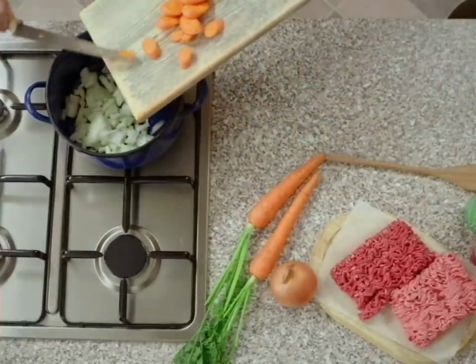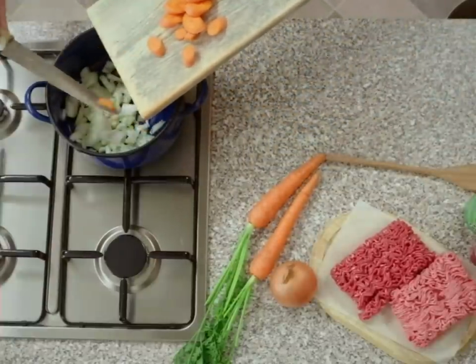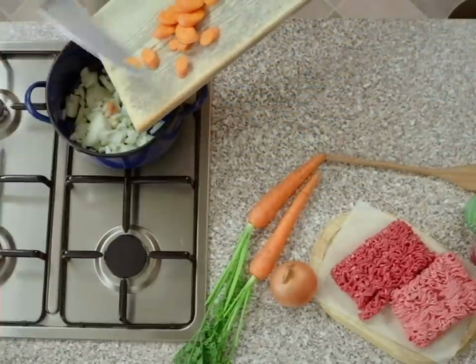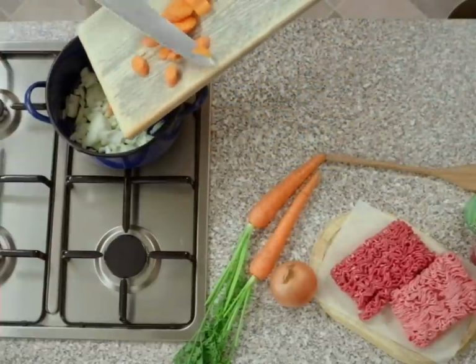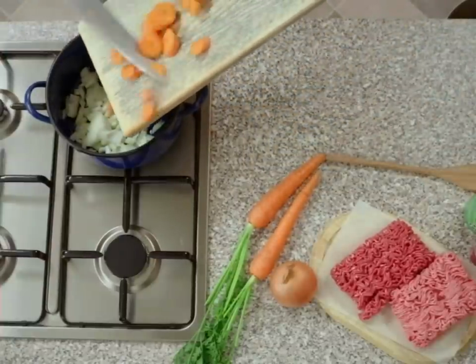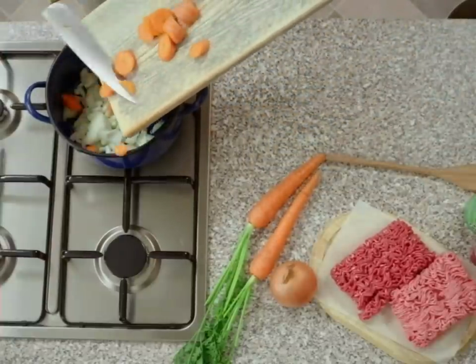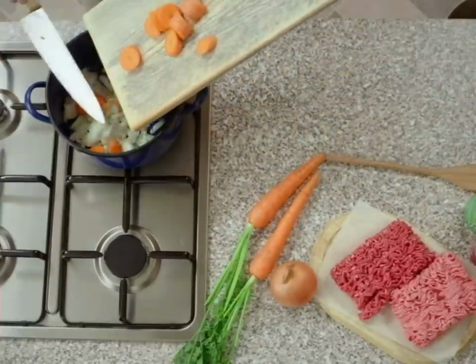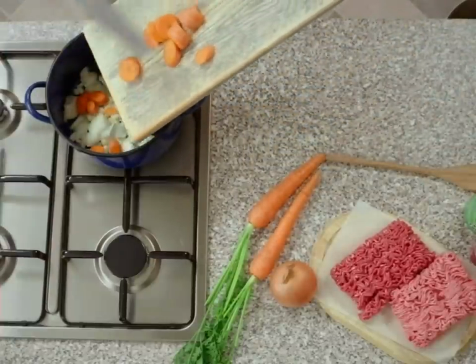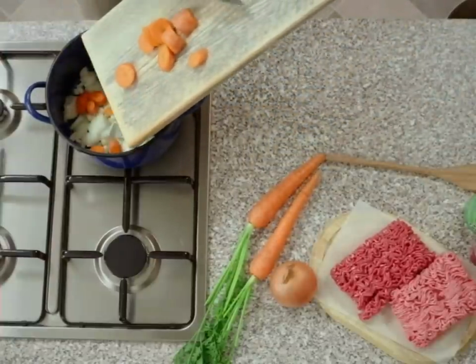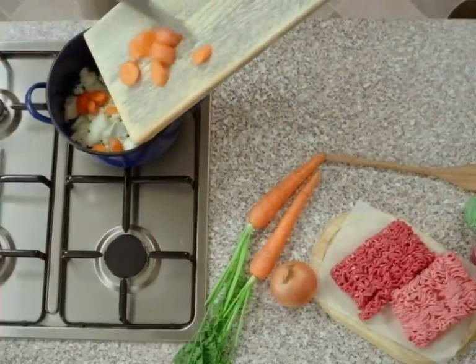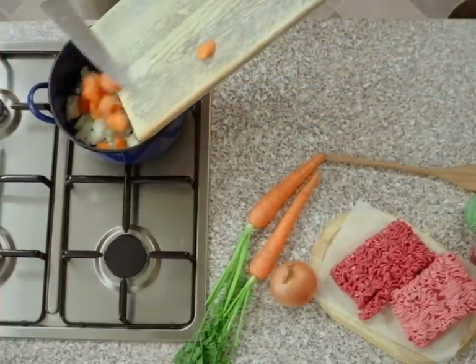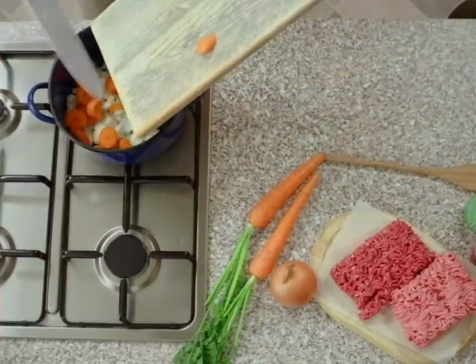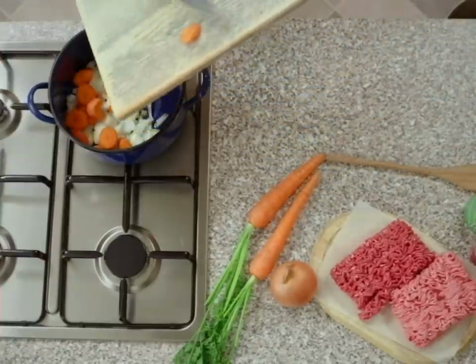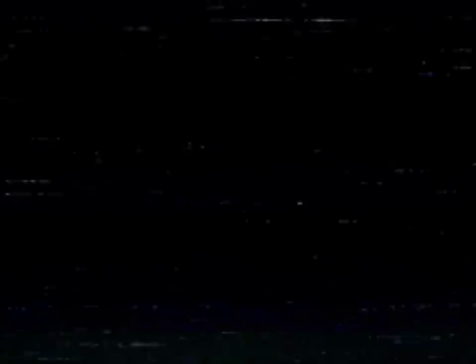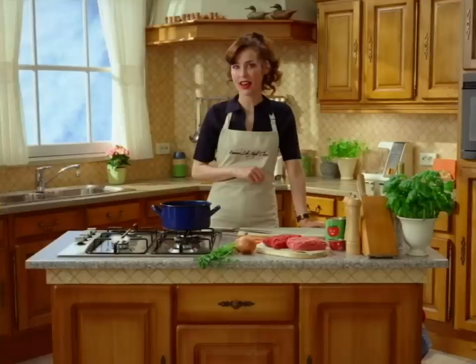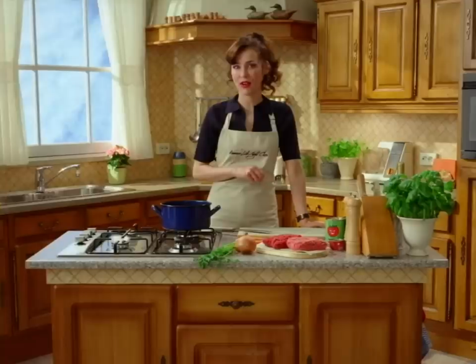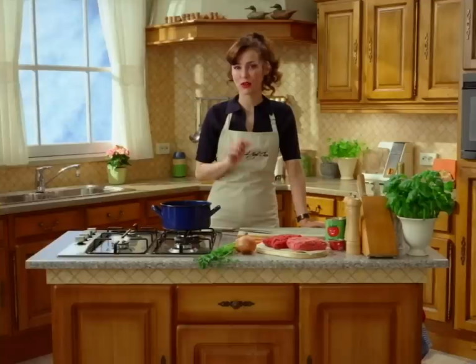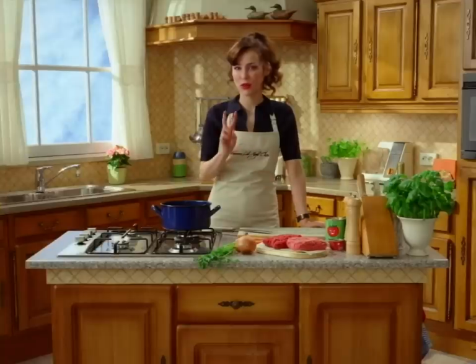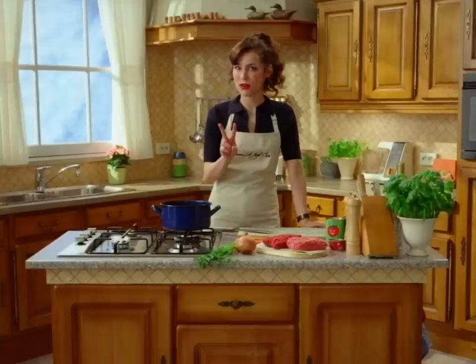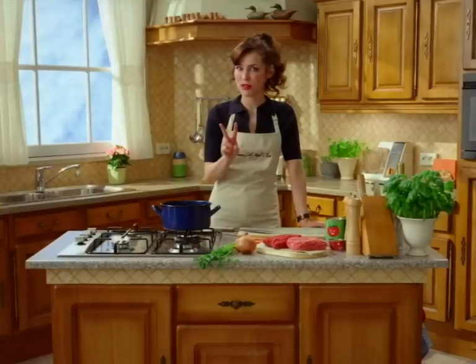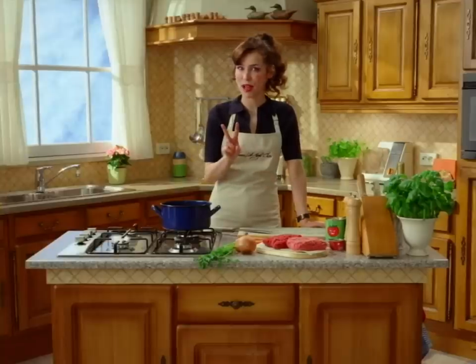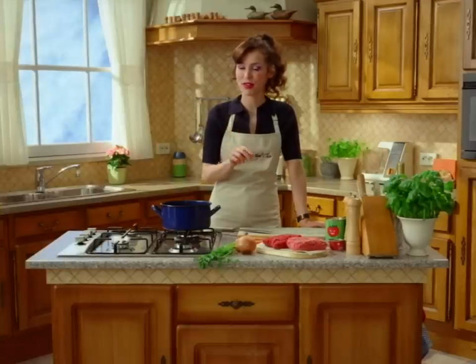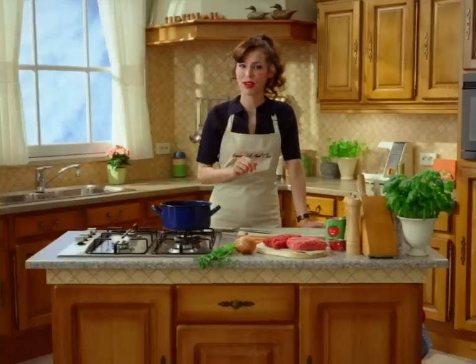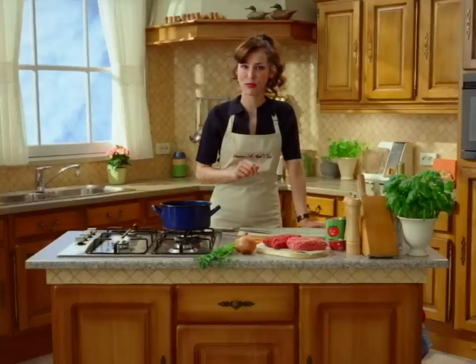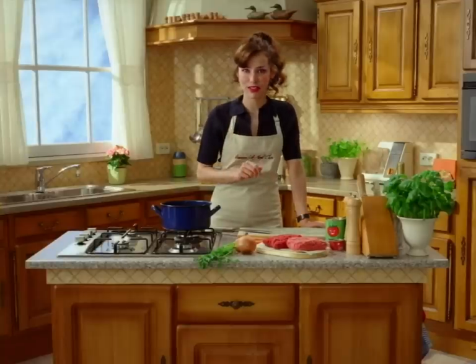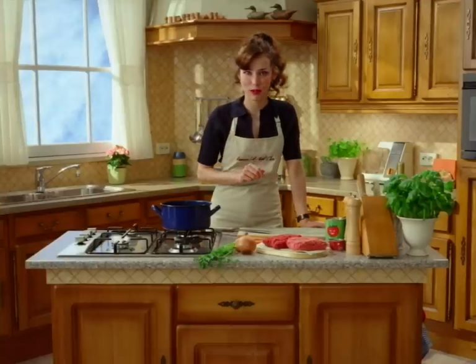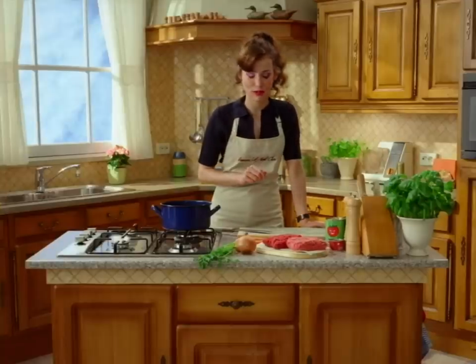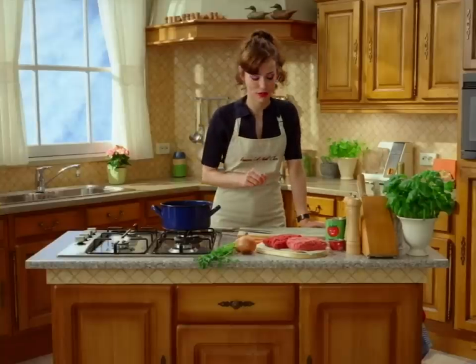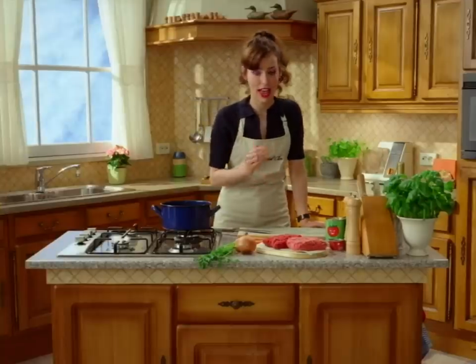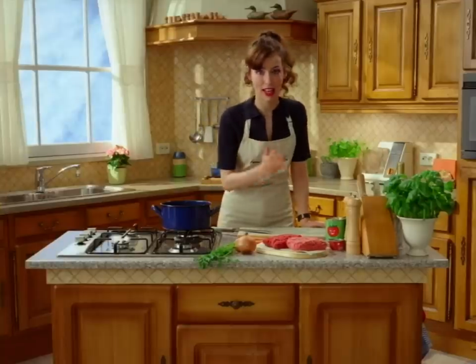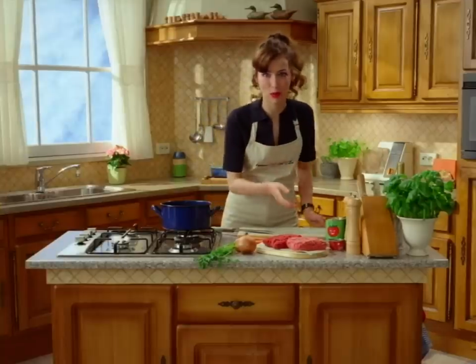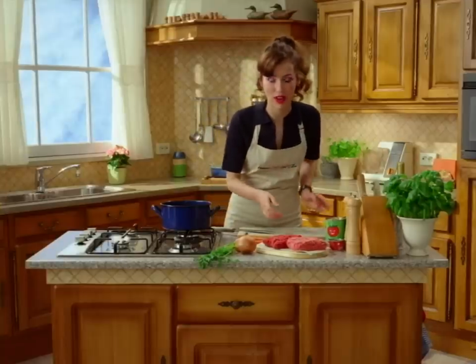Now that our onion has been in there for a minute, we add around 200 grams of minced beef and pork.